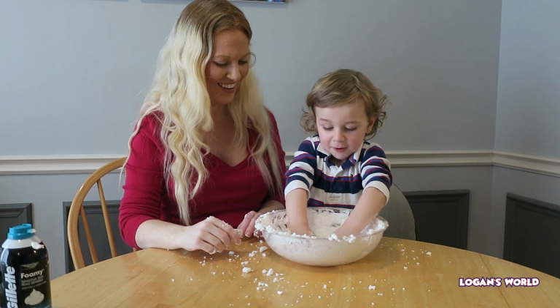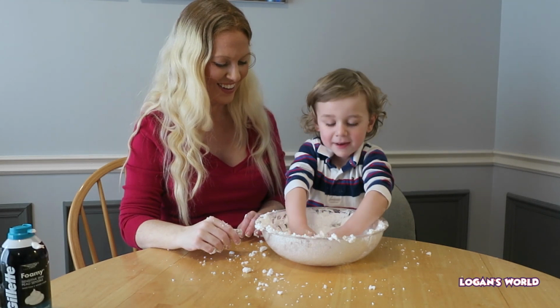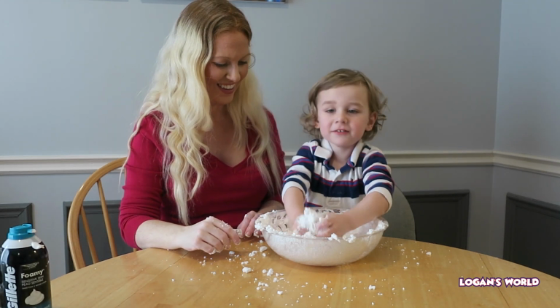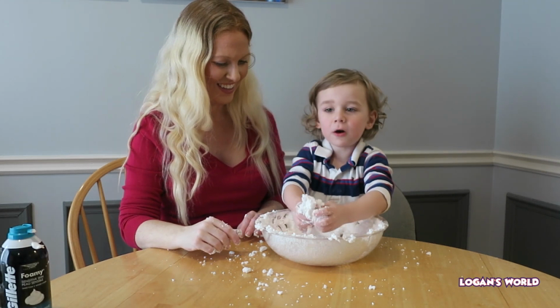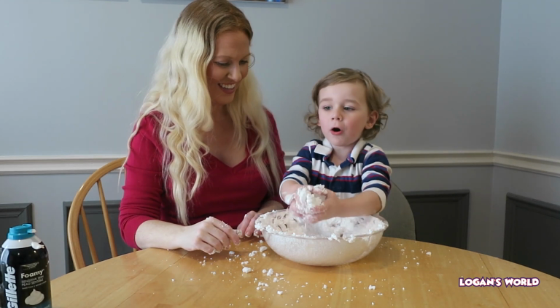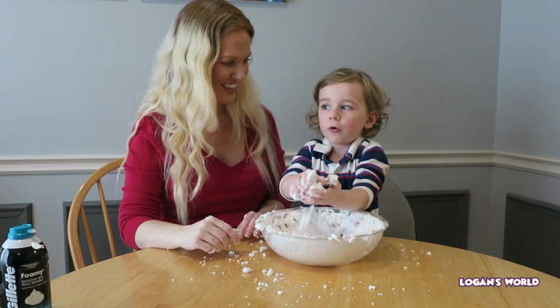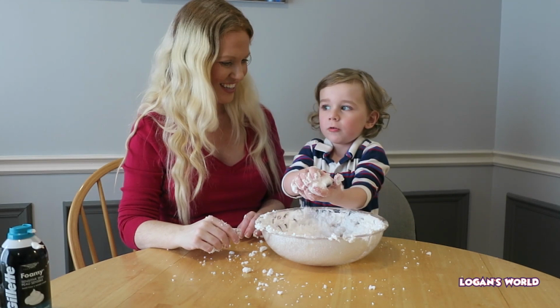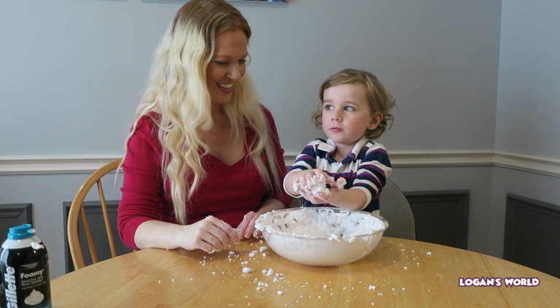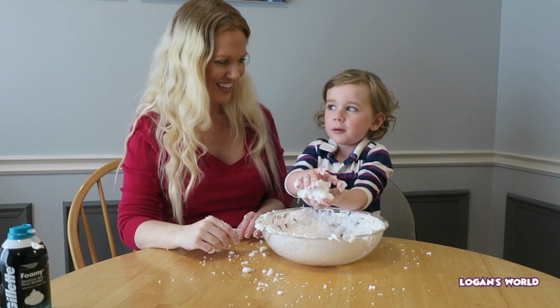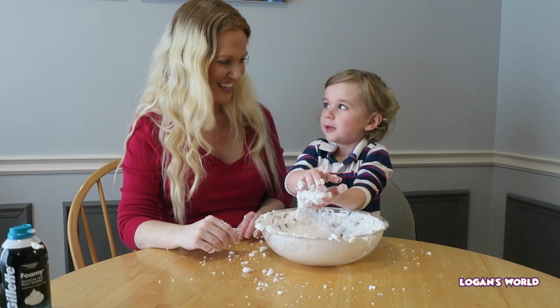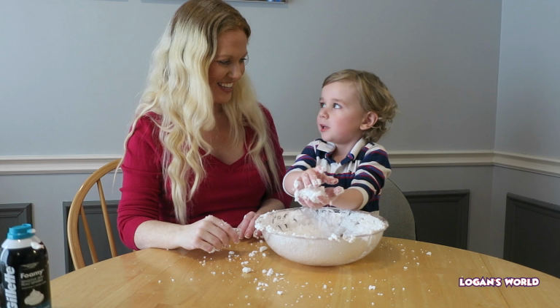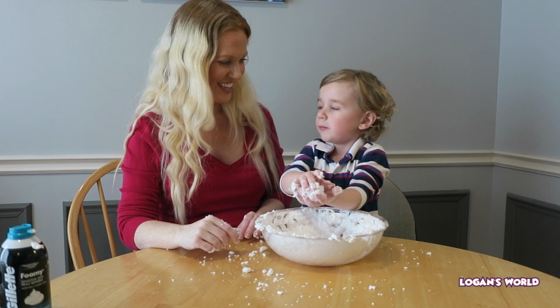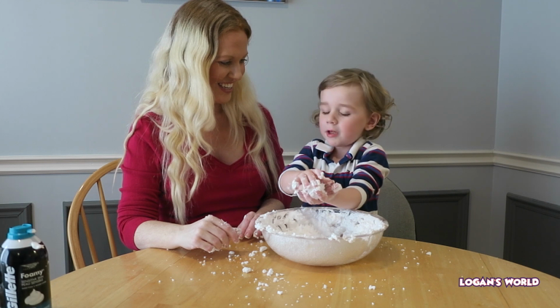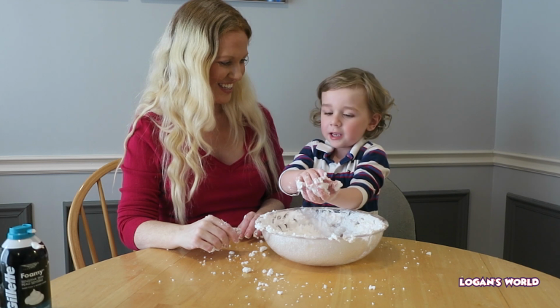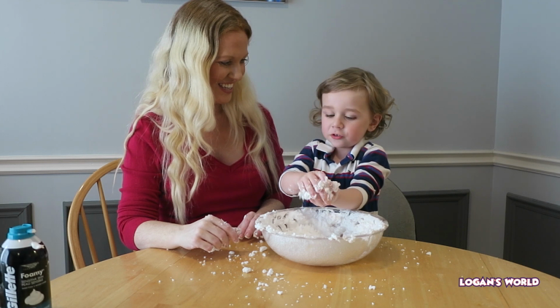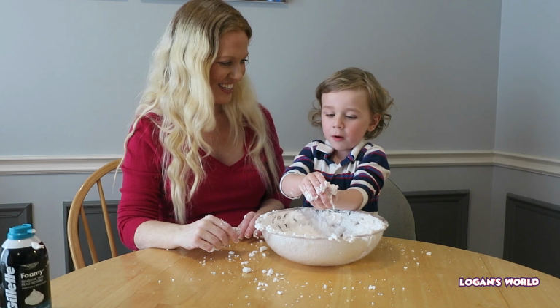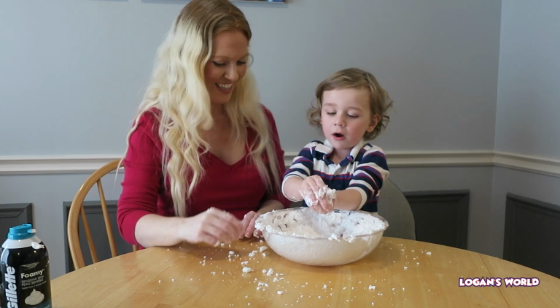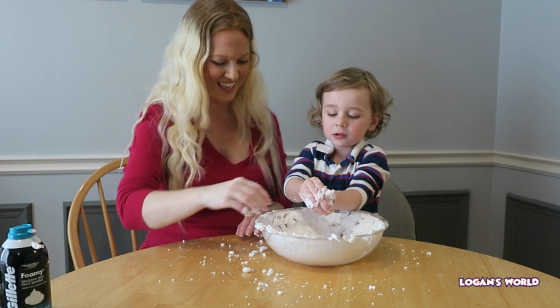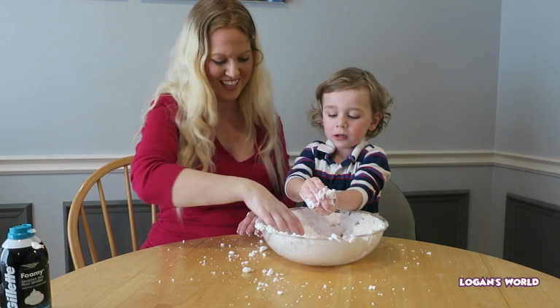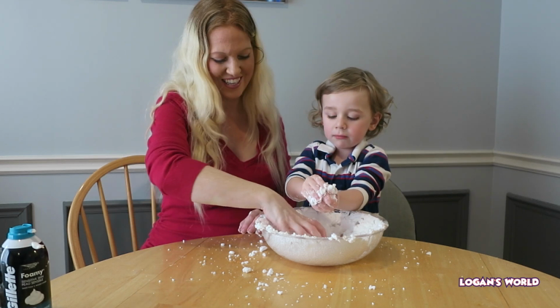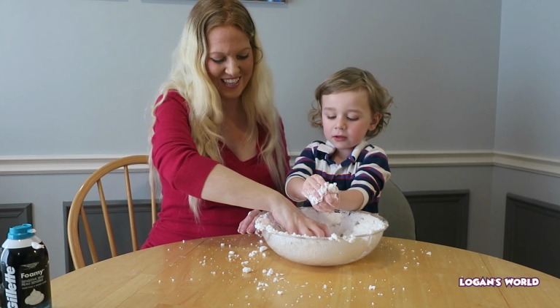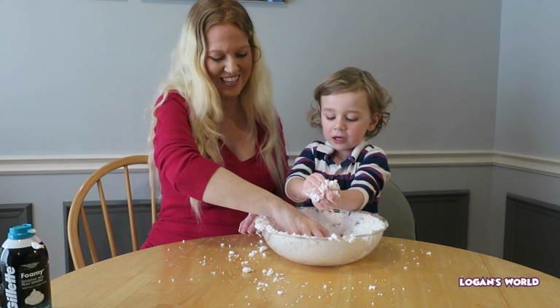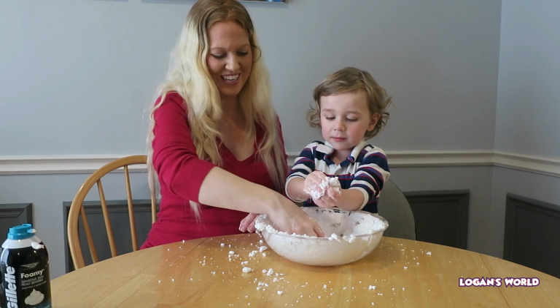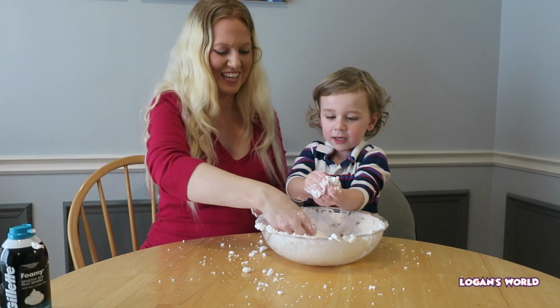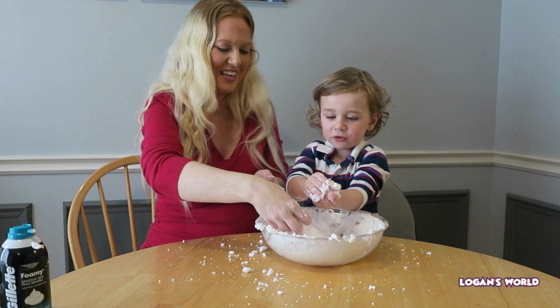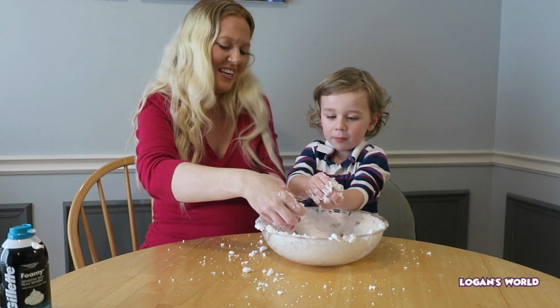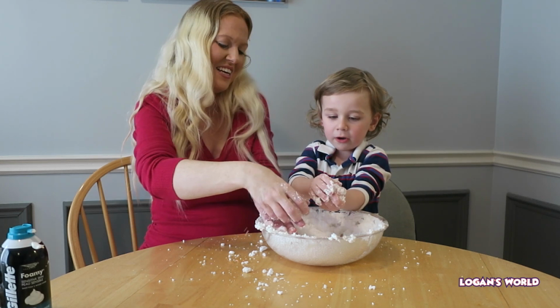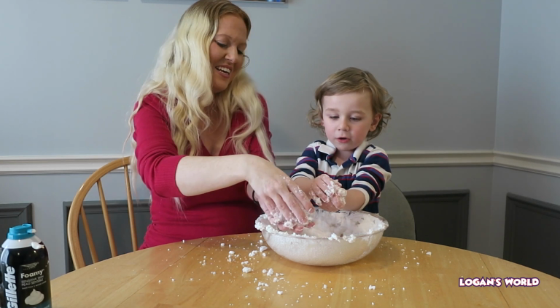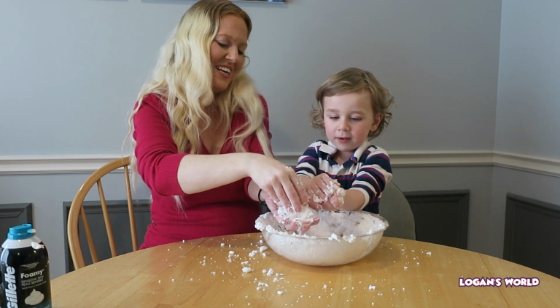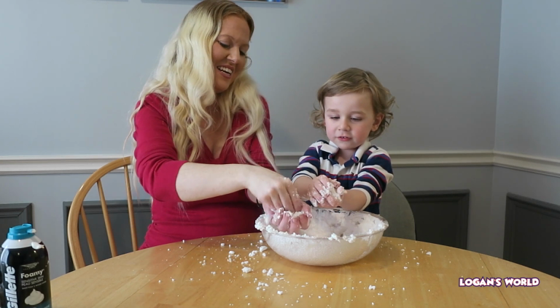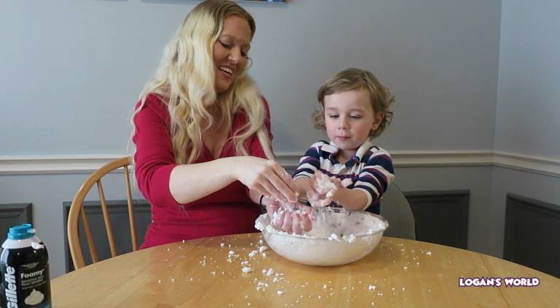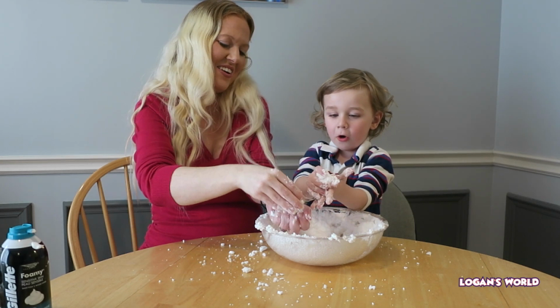And it makes a snowball! Mommy, make a snowball. Daddy makes a snowball. I'll make a snowball.